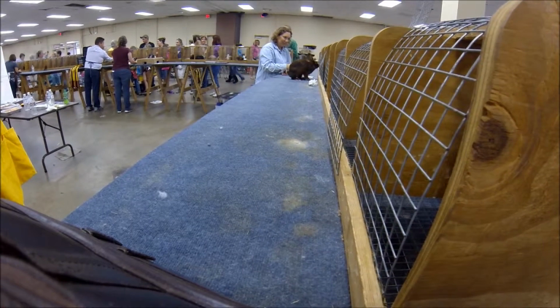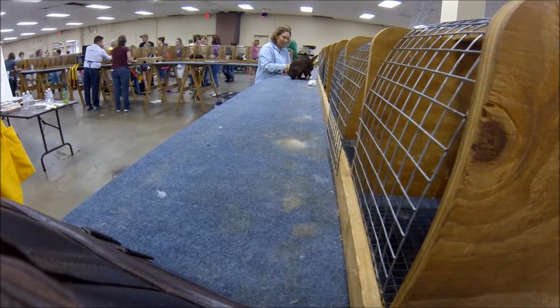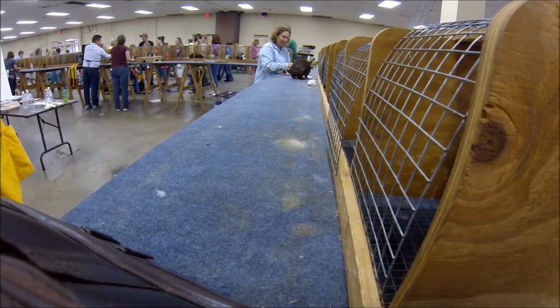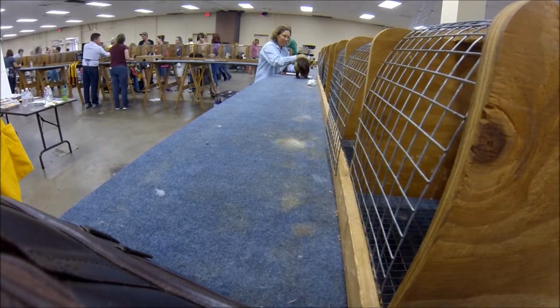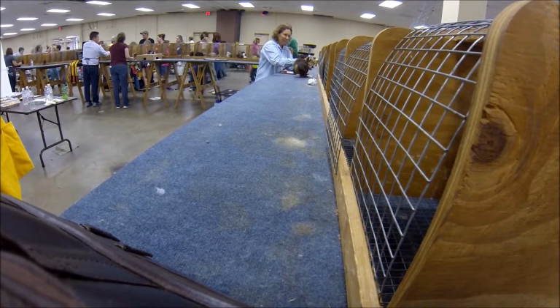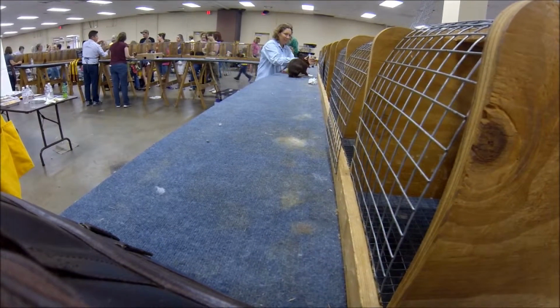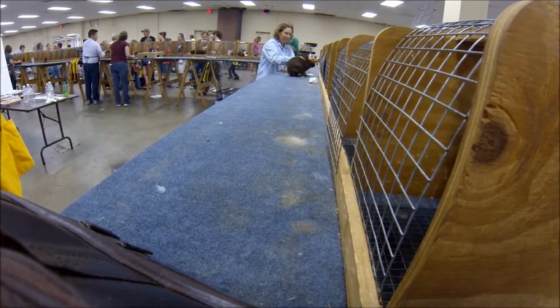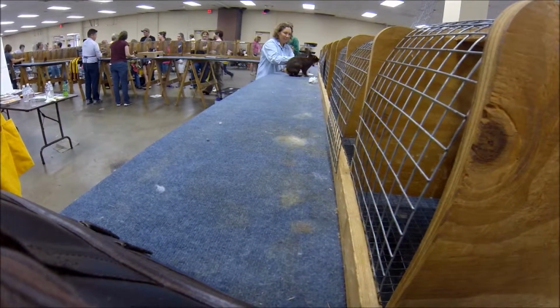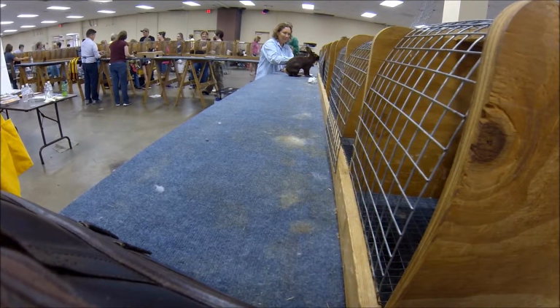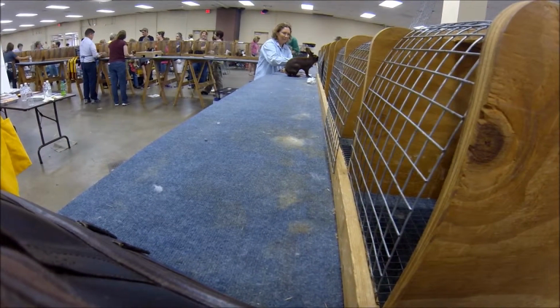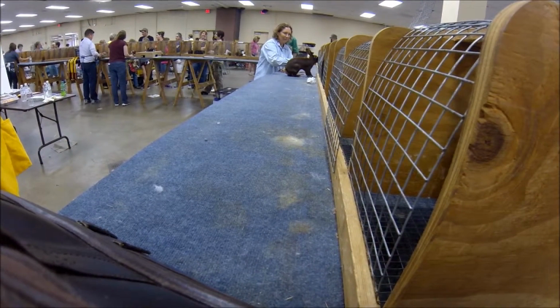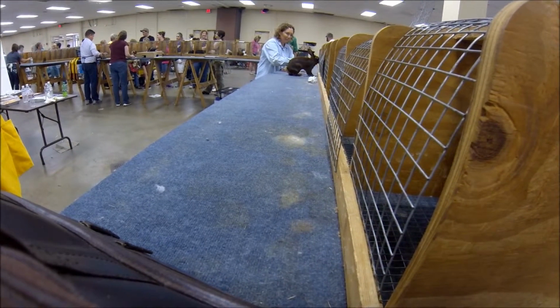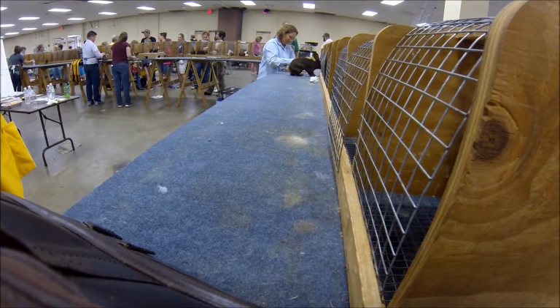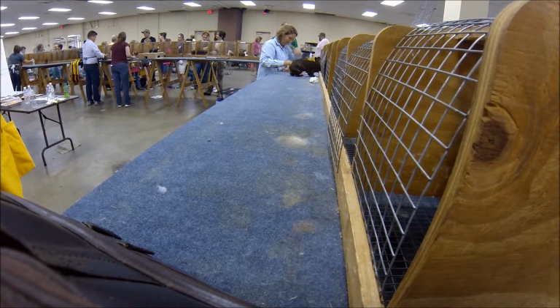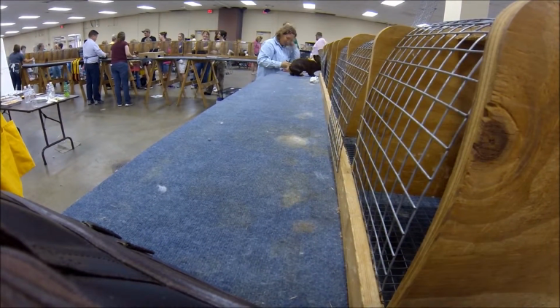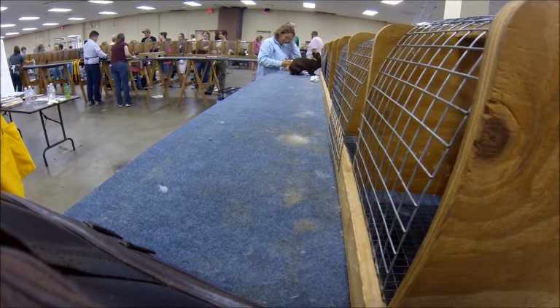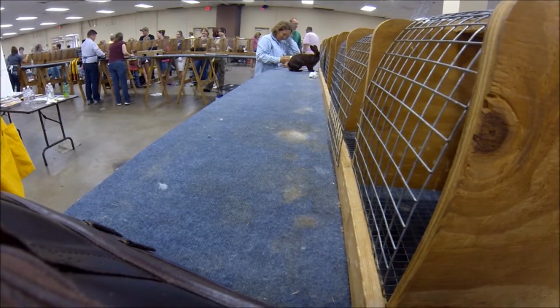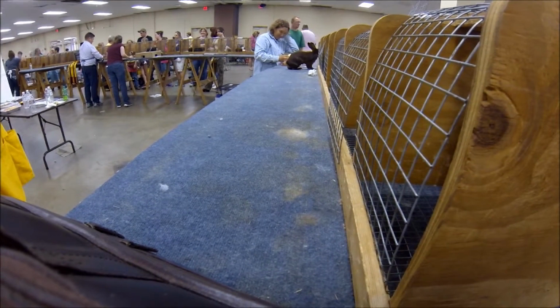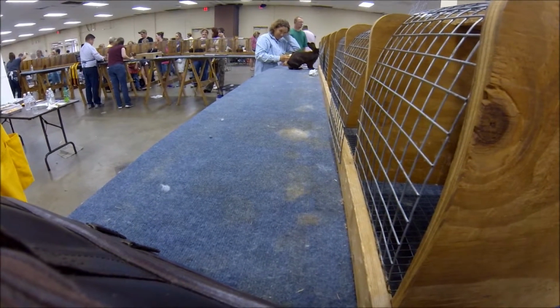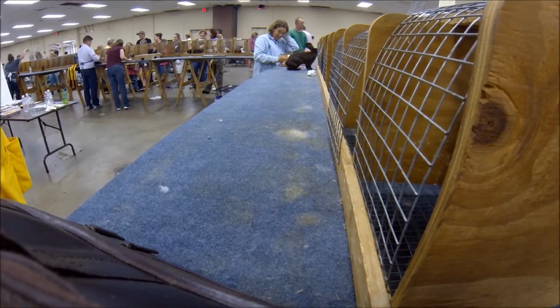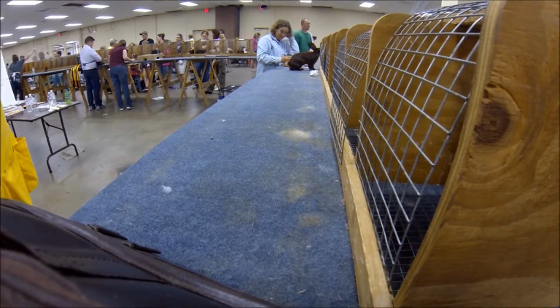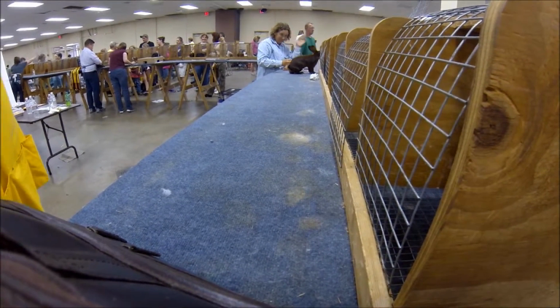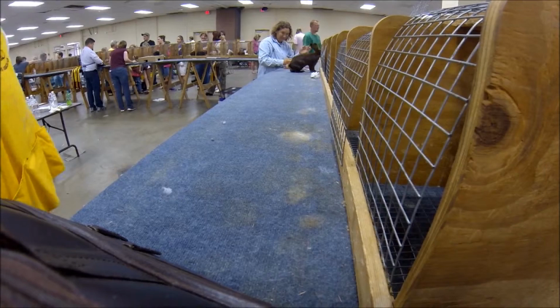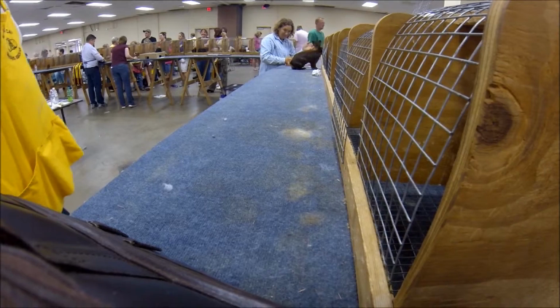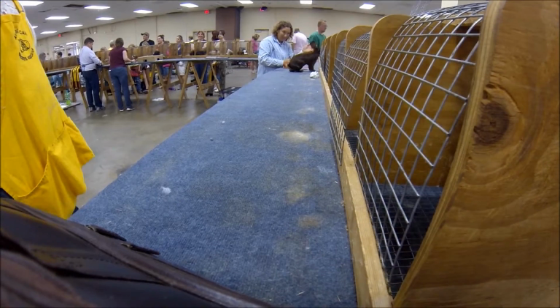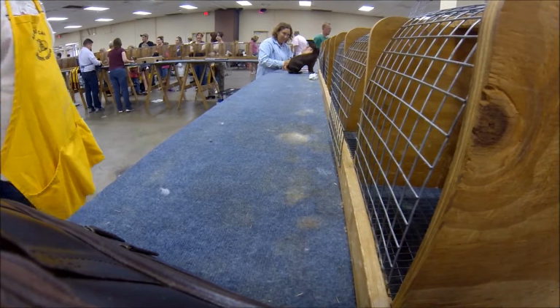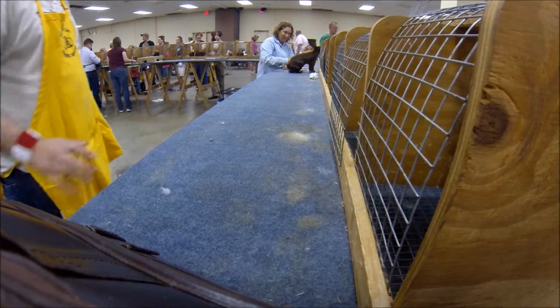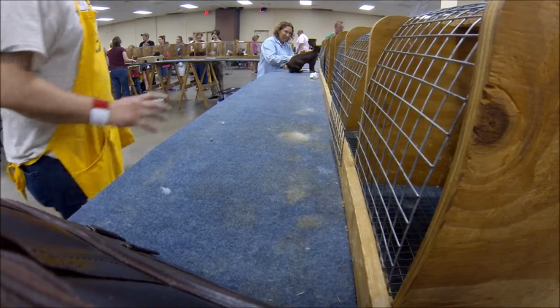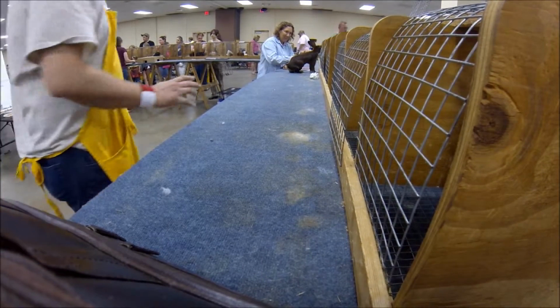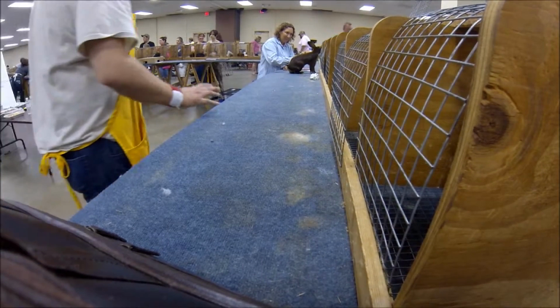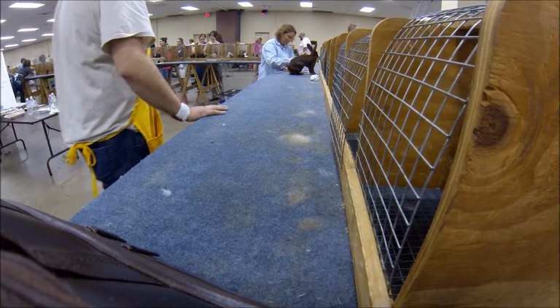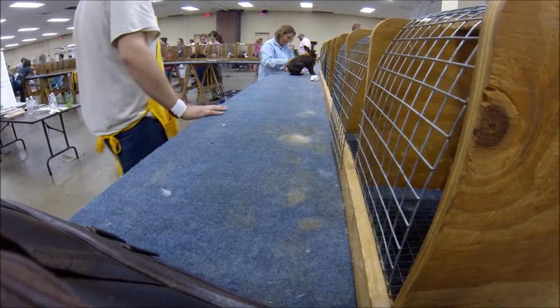But when you start adding up the color and fur points that he's losing because of that sunburn today, that's what his biggest downfall is.